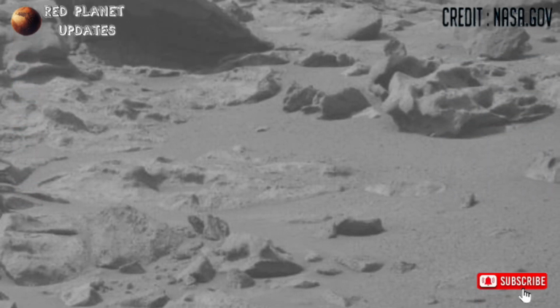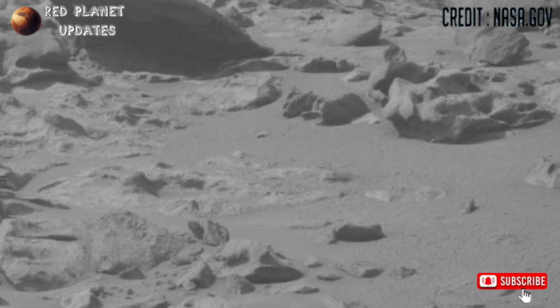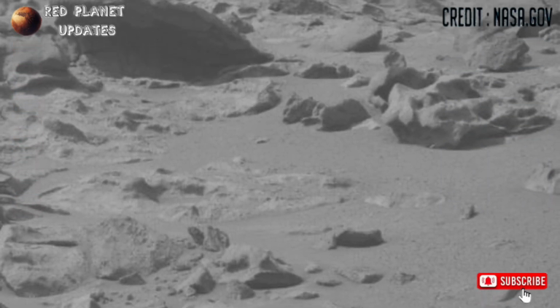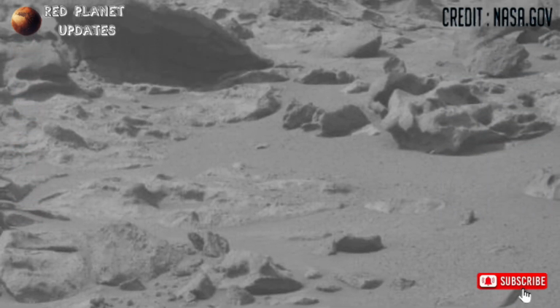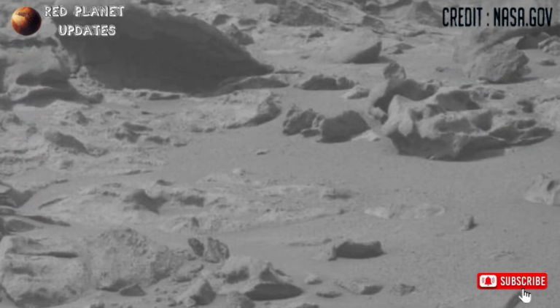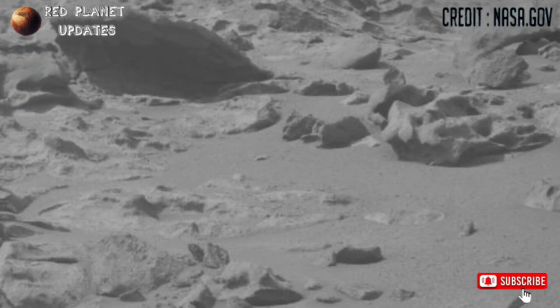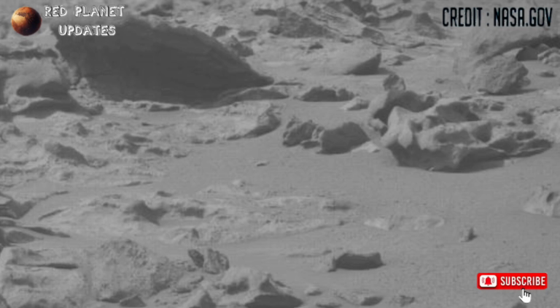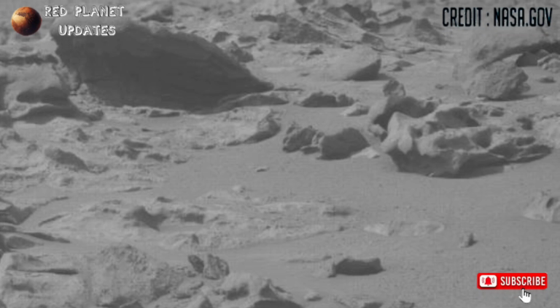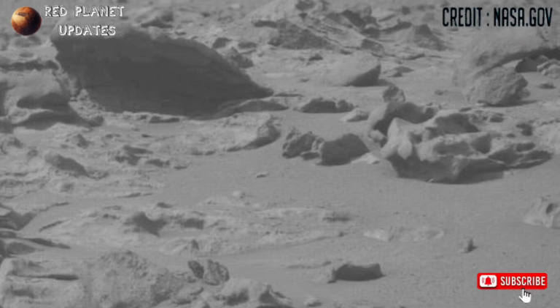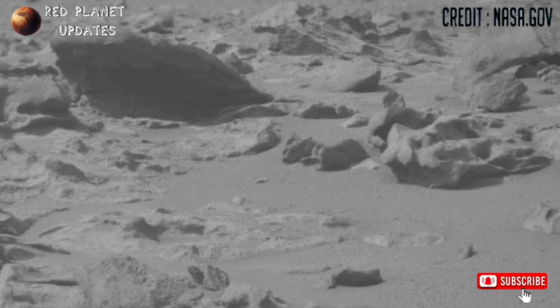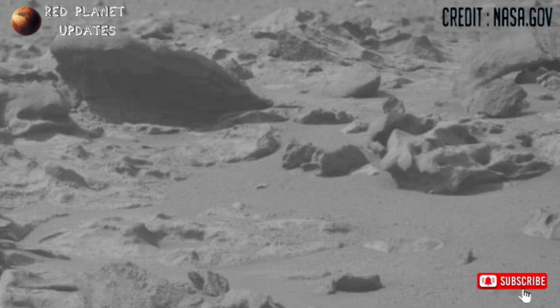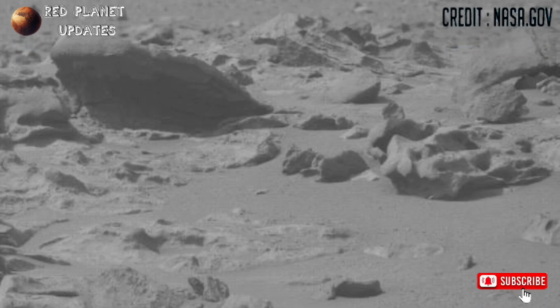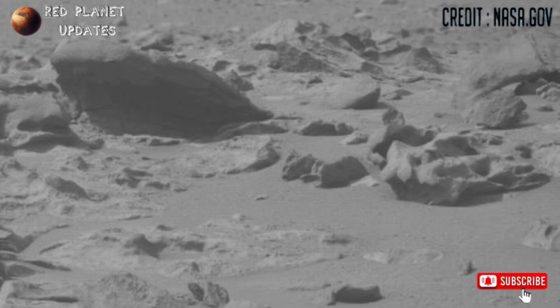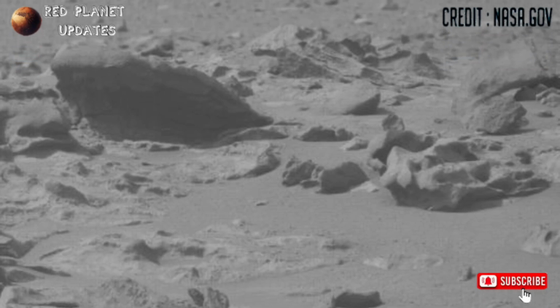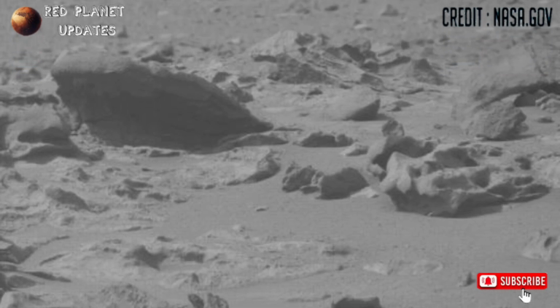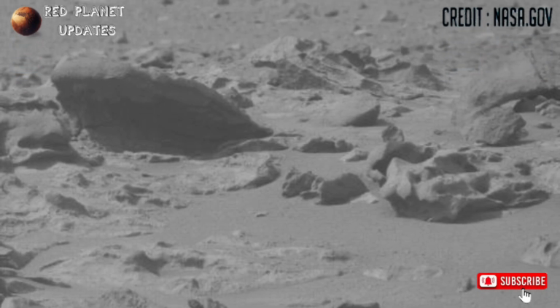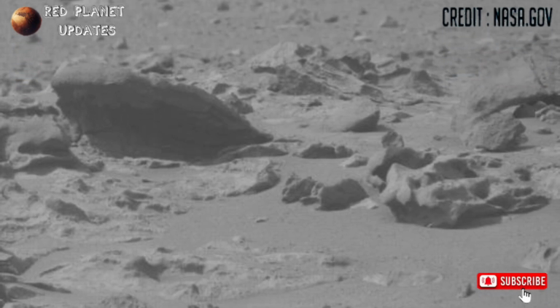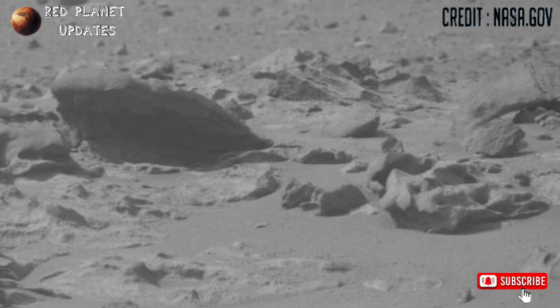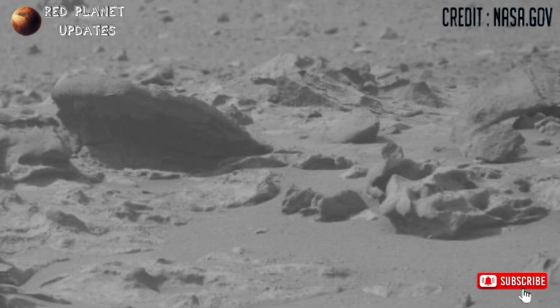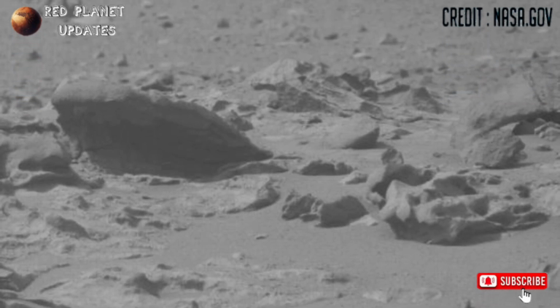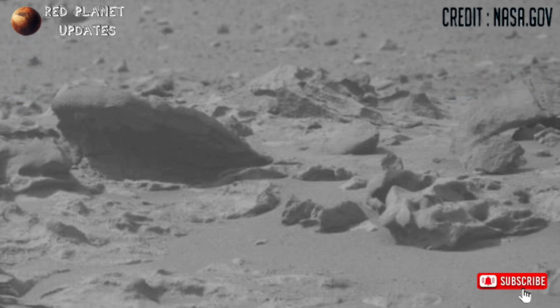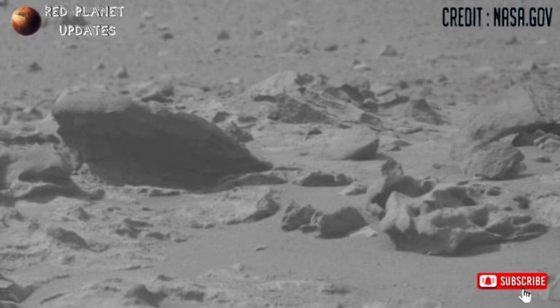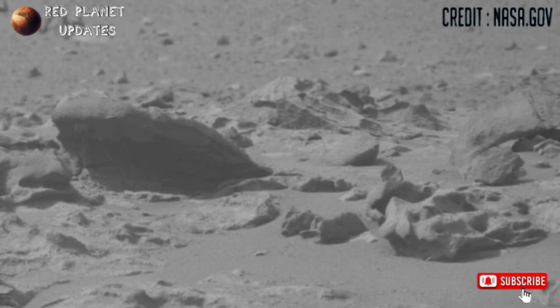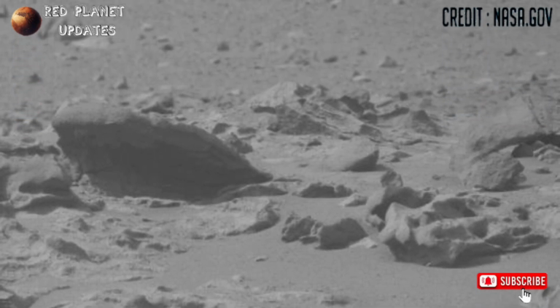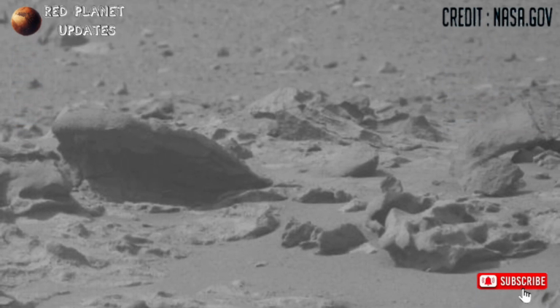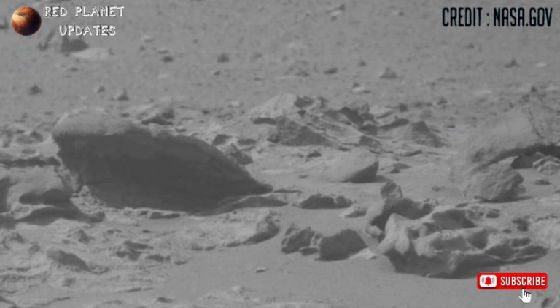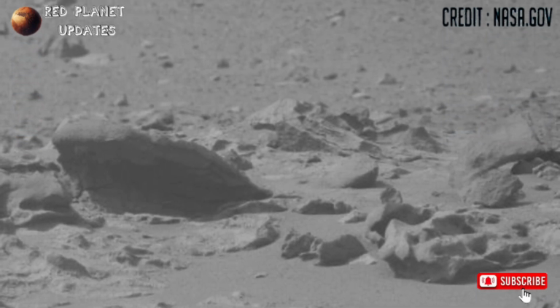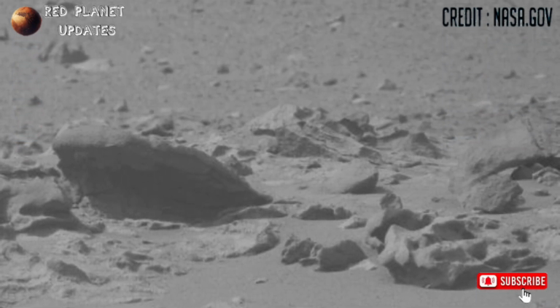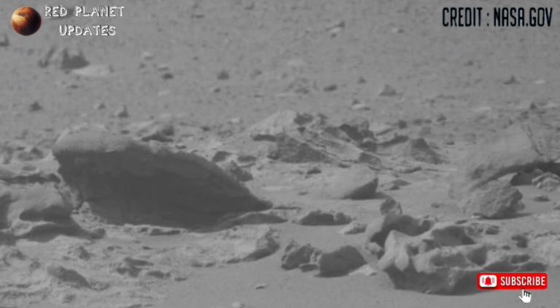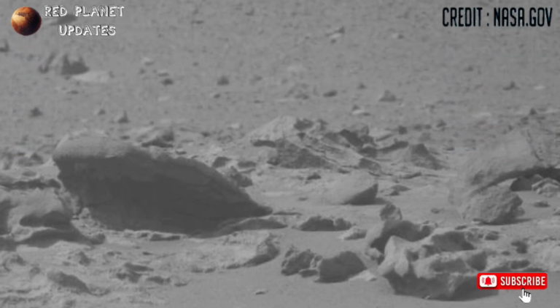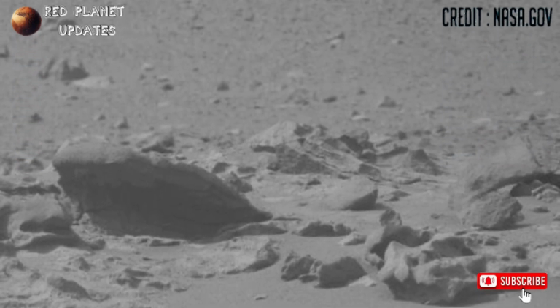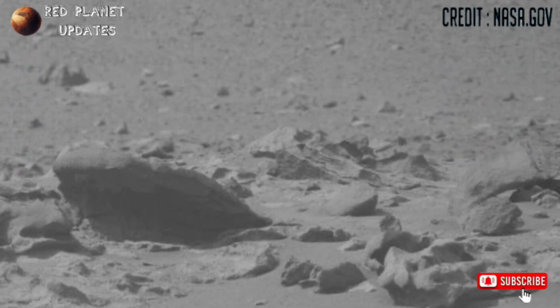Hope you like this video, so kindly share it with your friends. Stay connected with us. Thanks for watching.